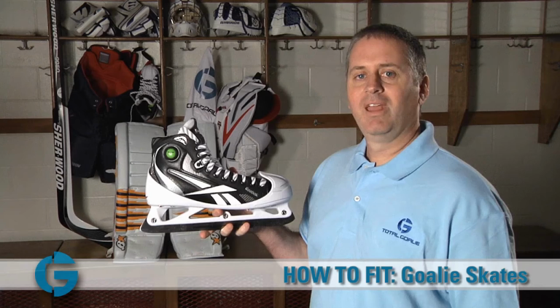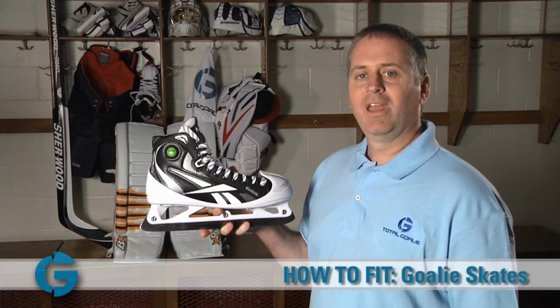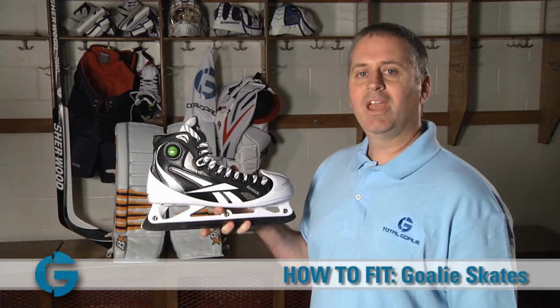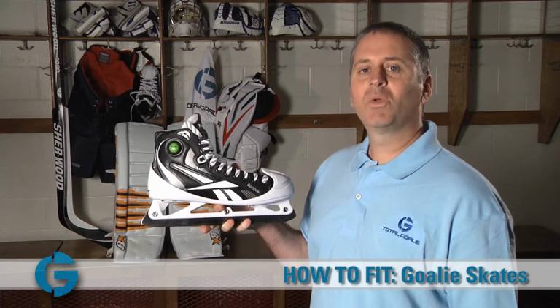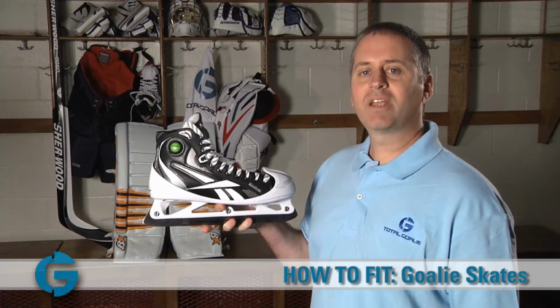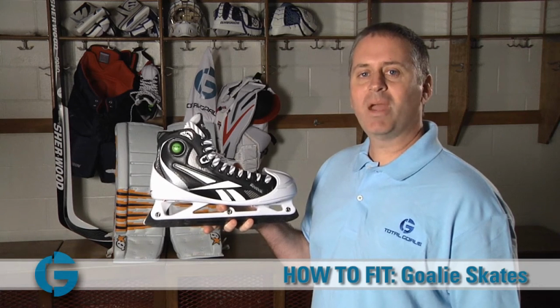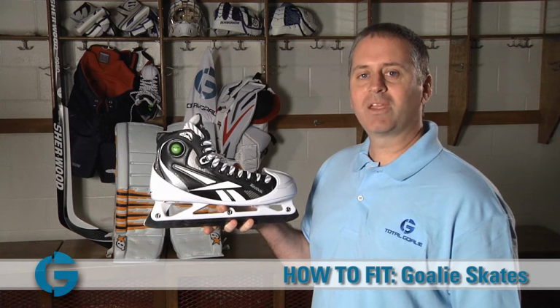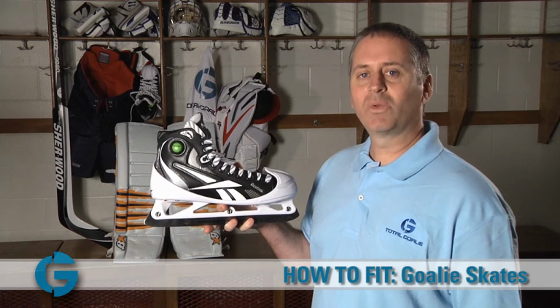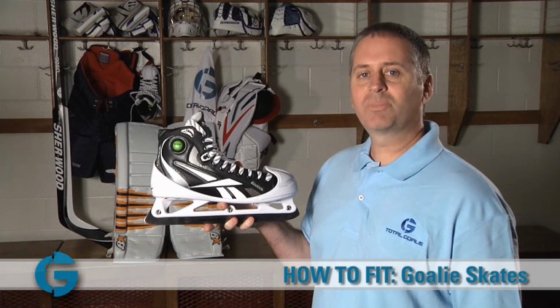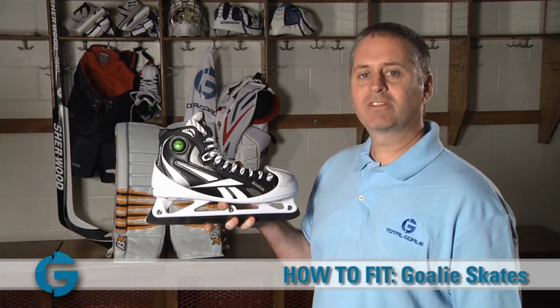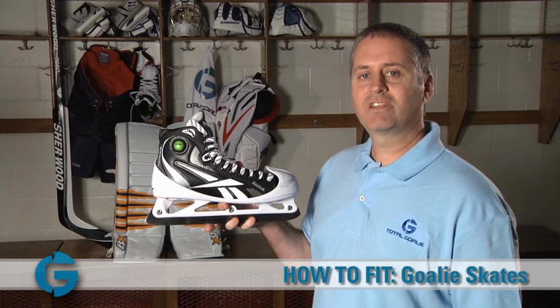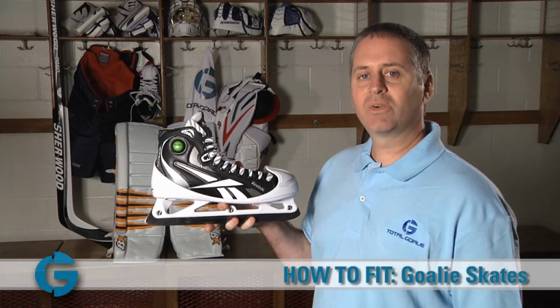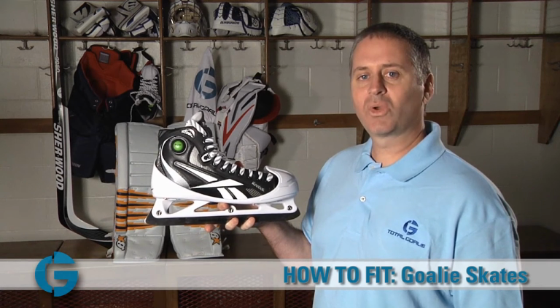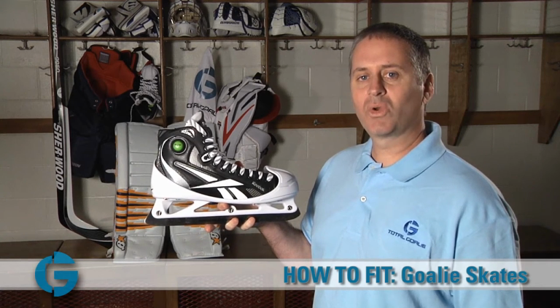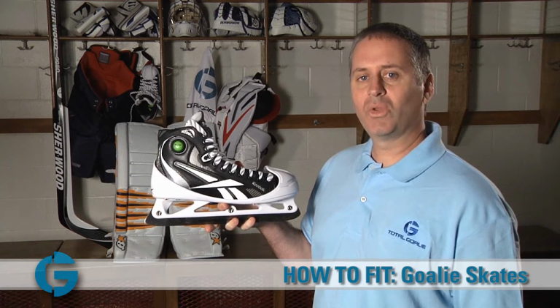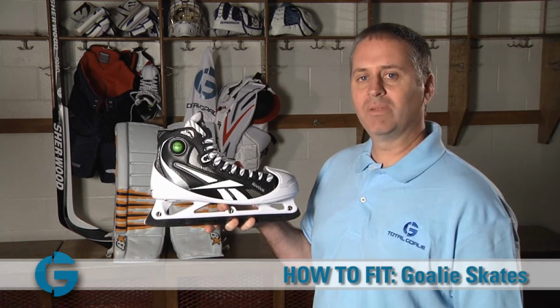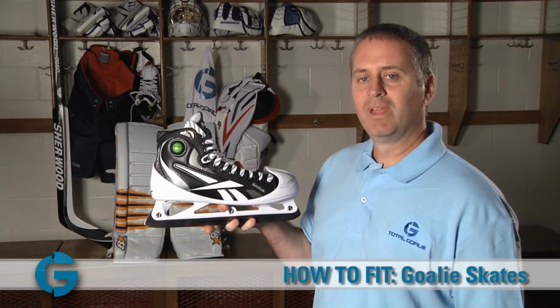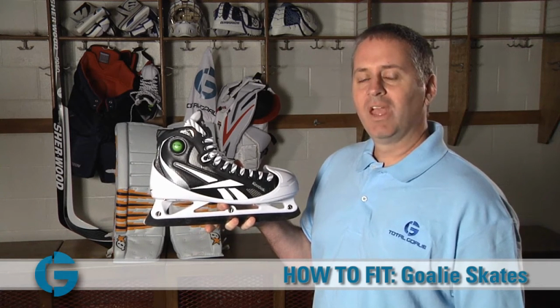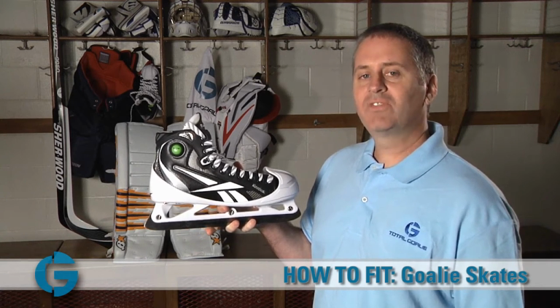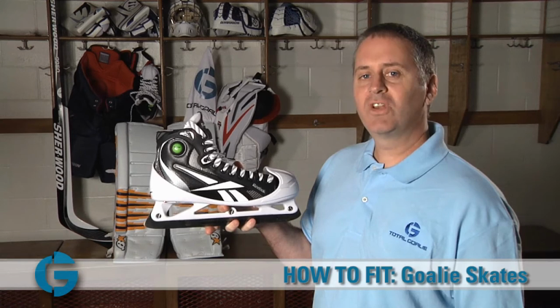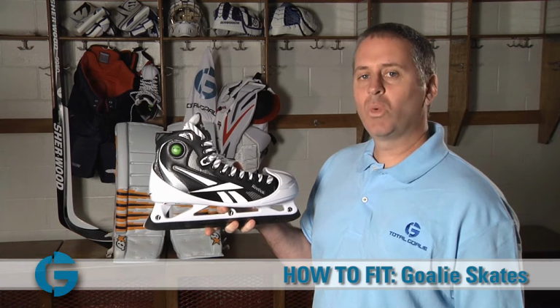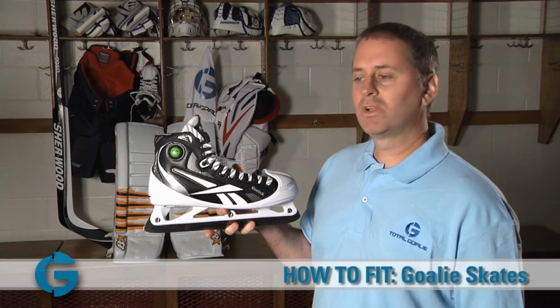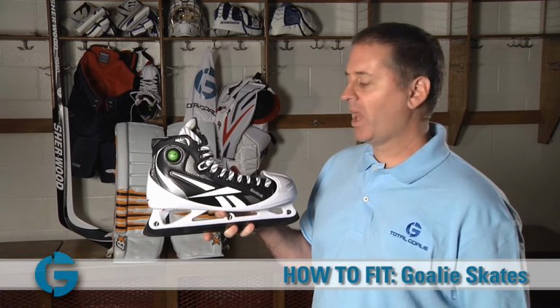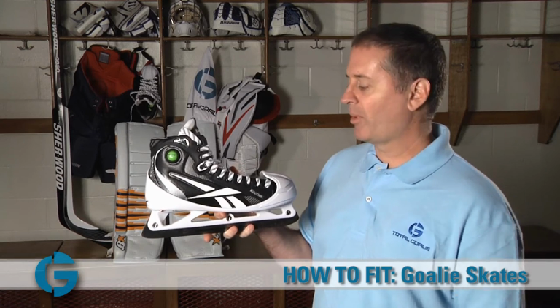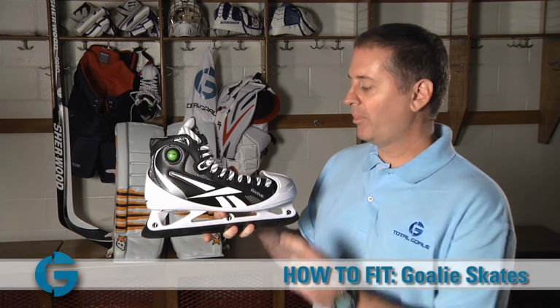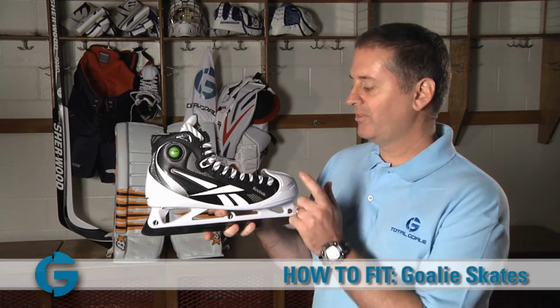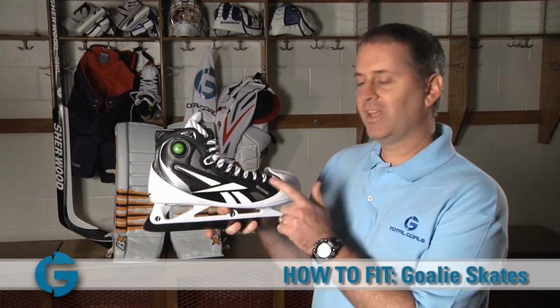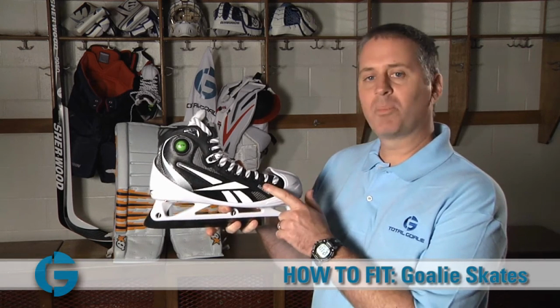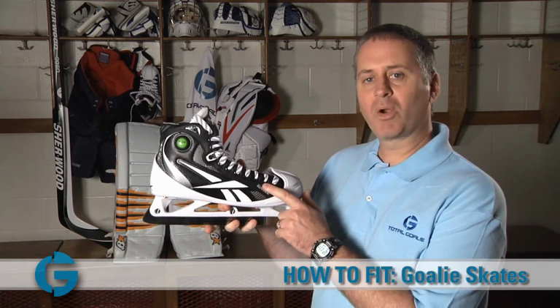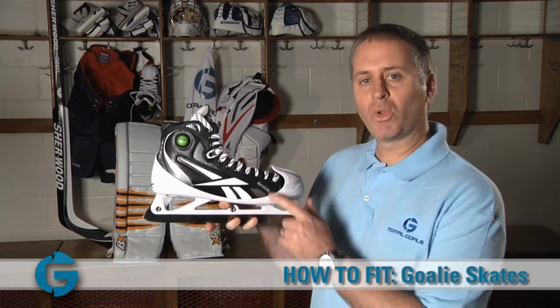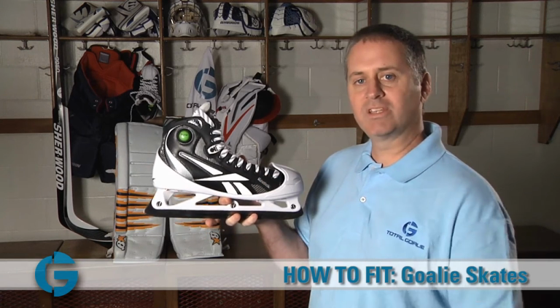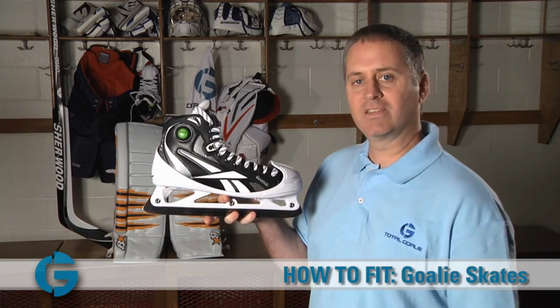Hey goalies, I'm Mike, goalie specialist here at Total Goalie. In this video we'll learn how to properly fit a pair of goalie skates.